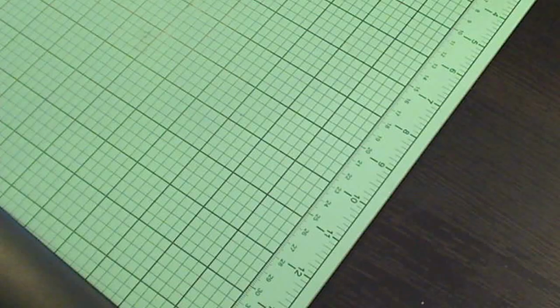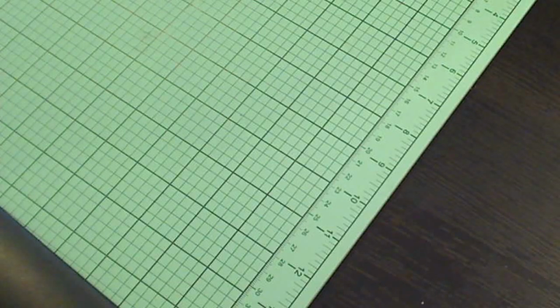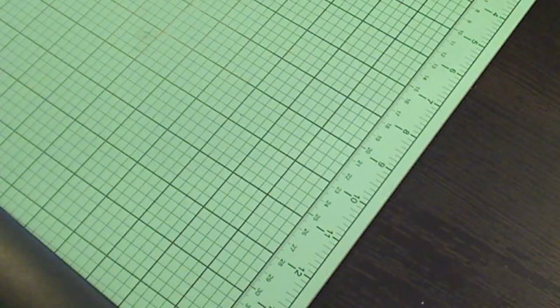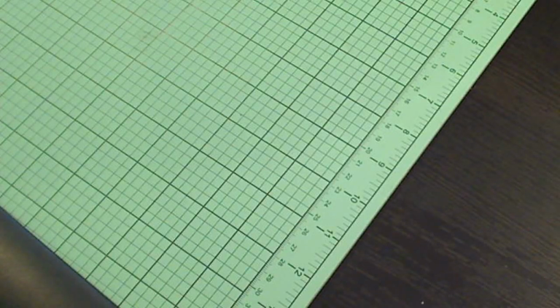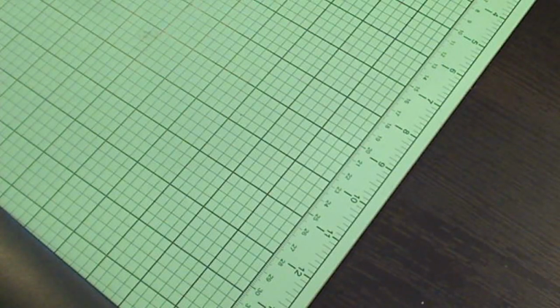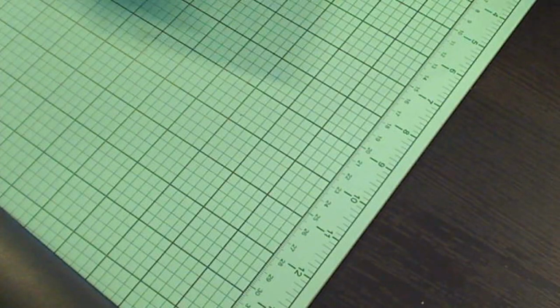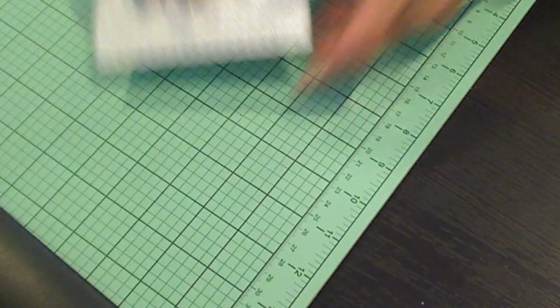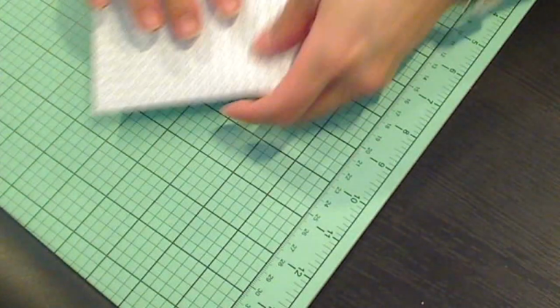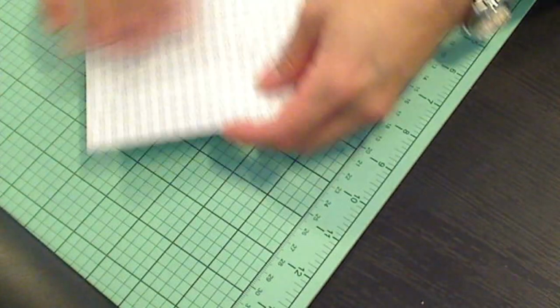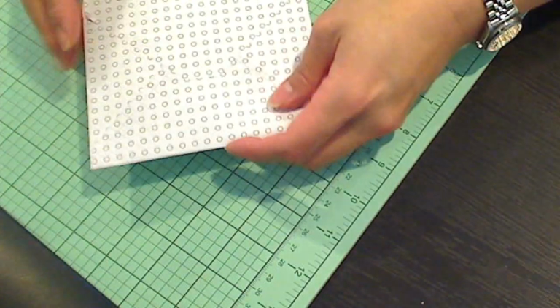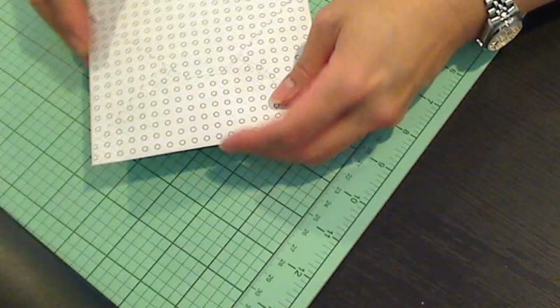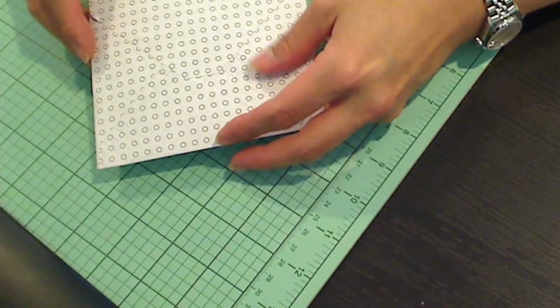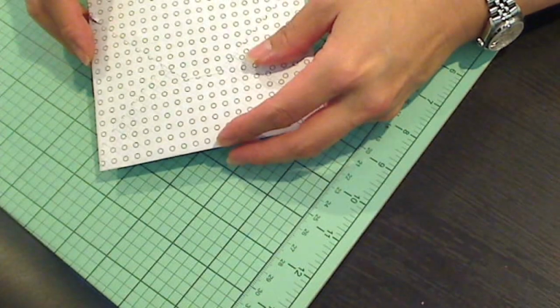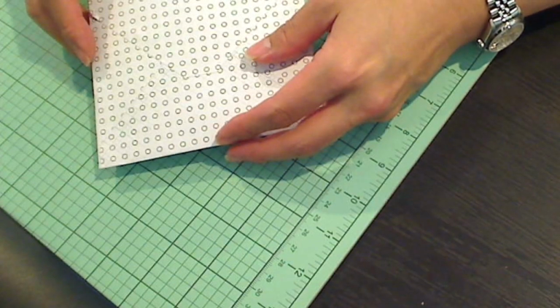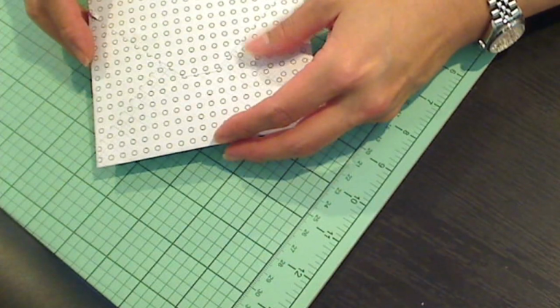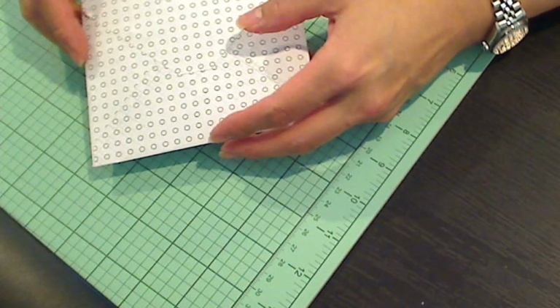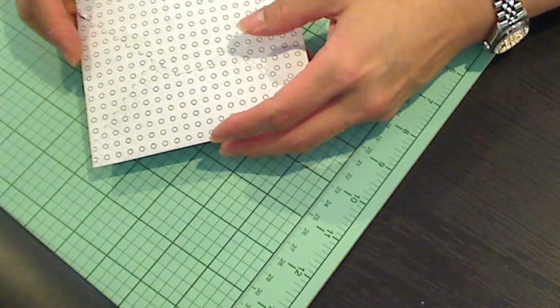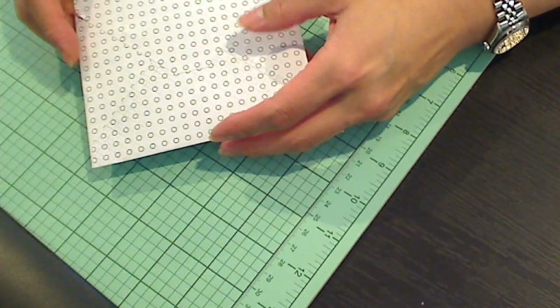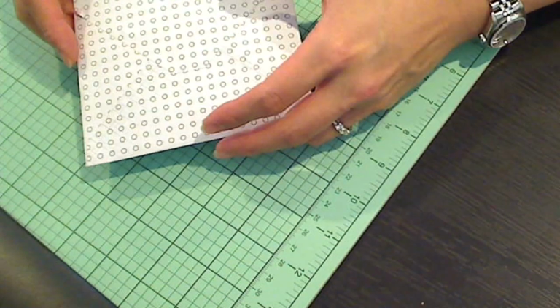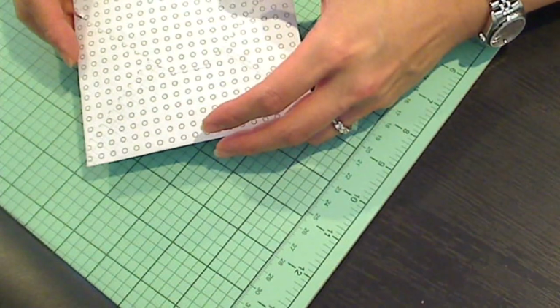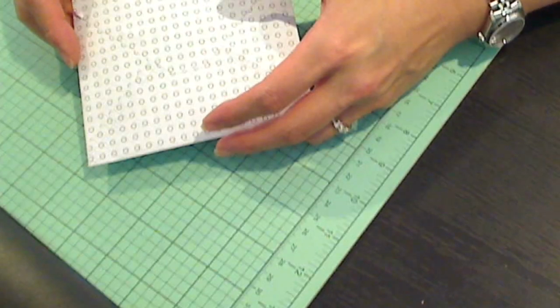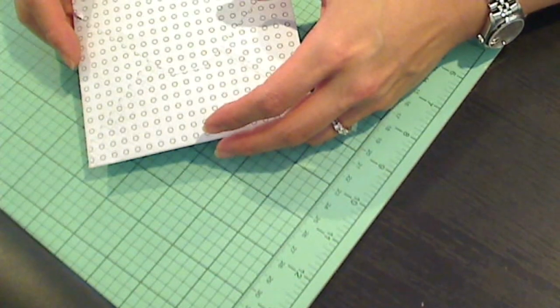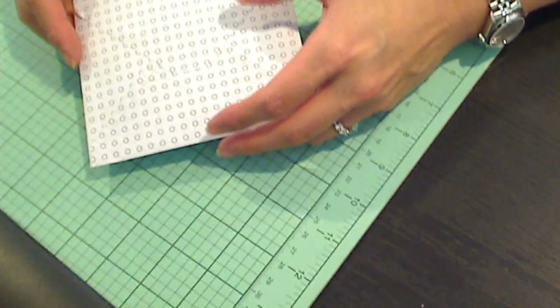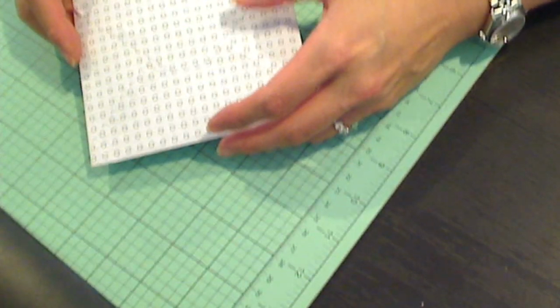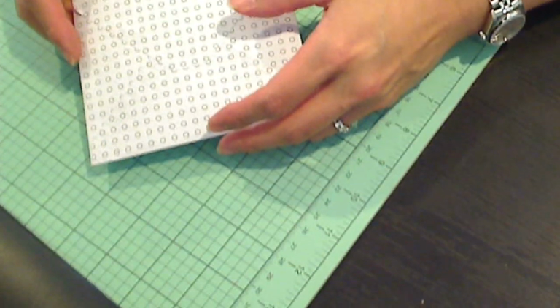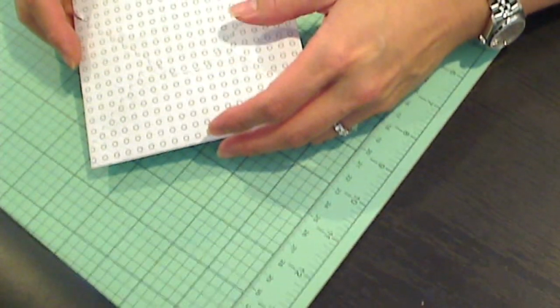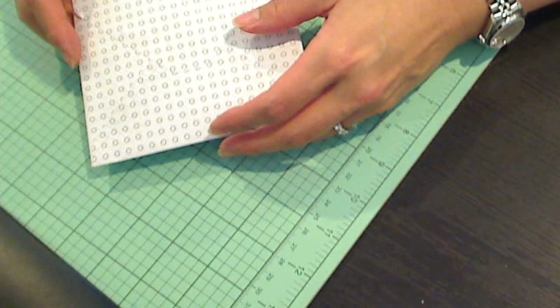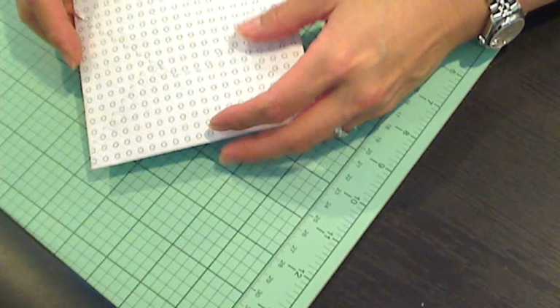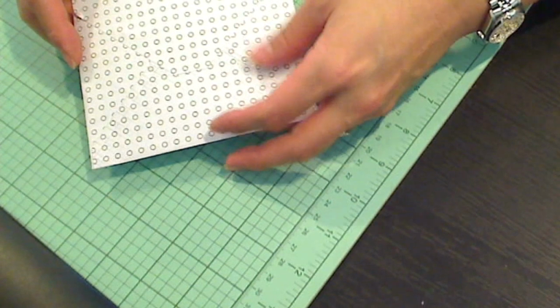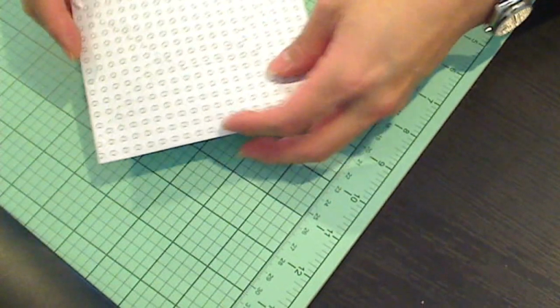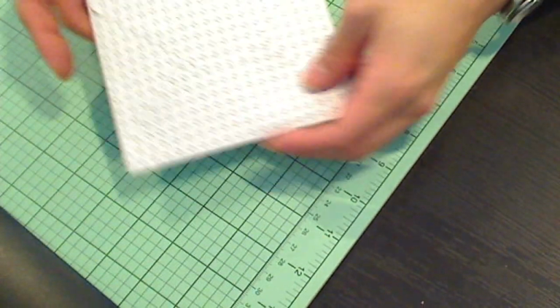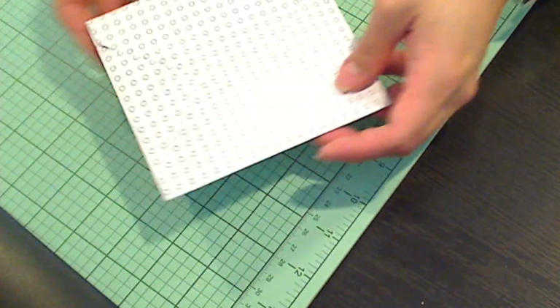Hey everybody, it's Christina of Crafty Paws. I wanted to share all of the packages that I received today for my challenge.